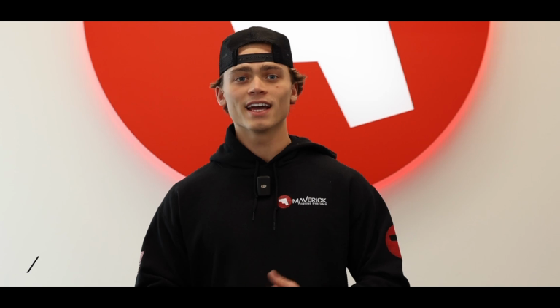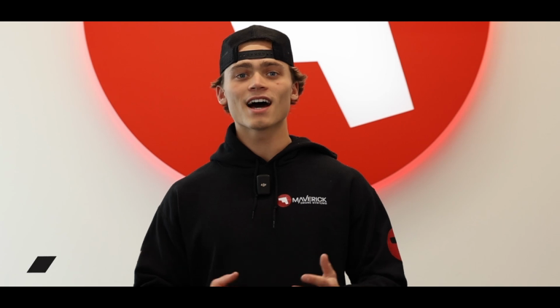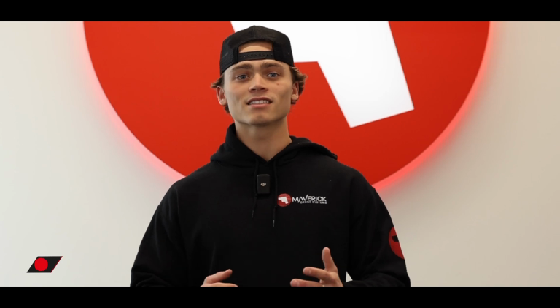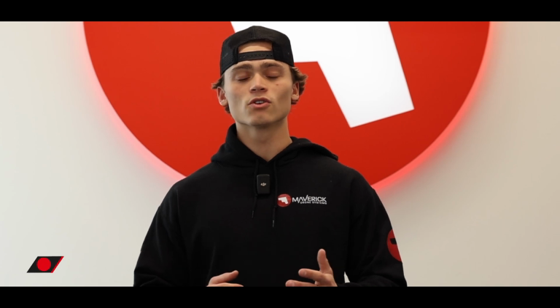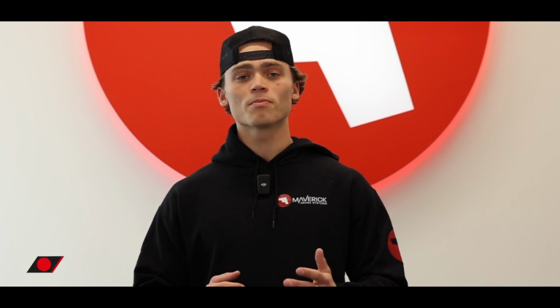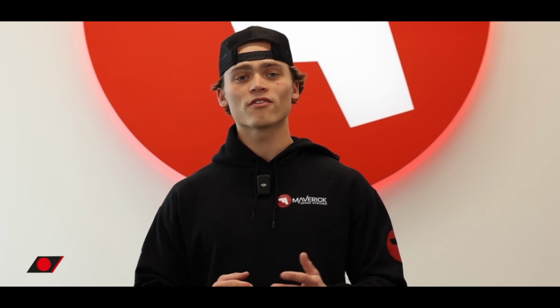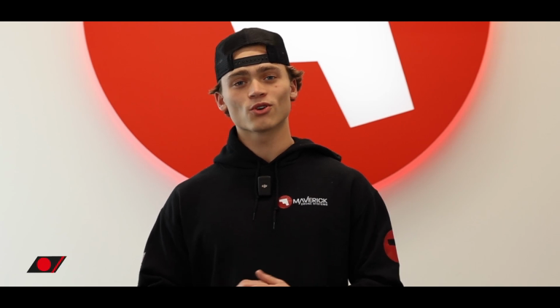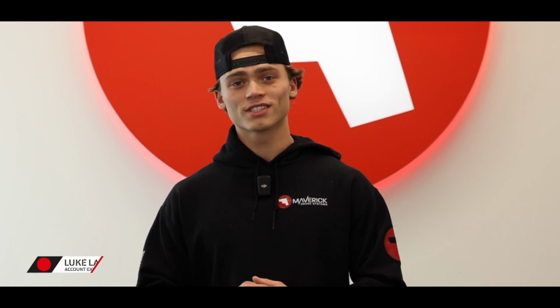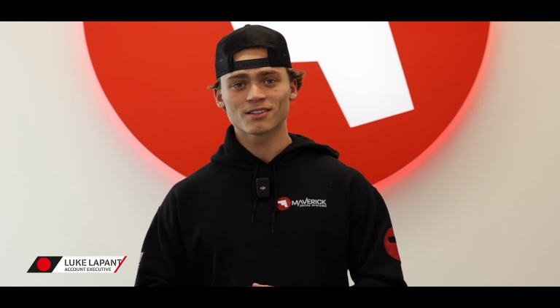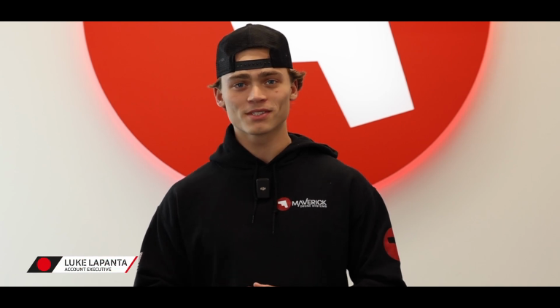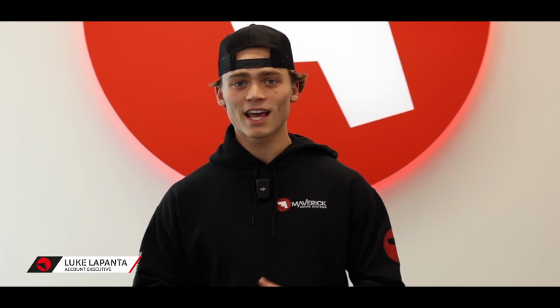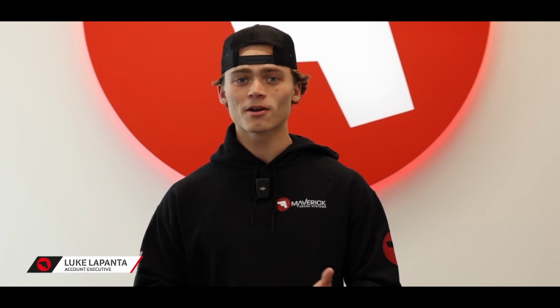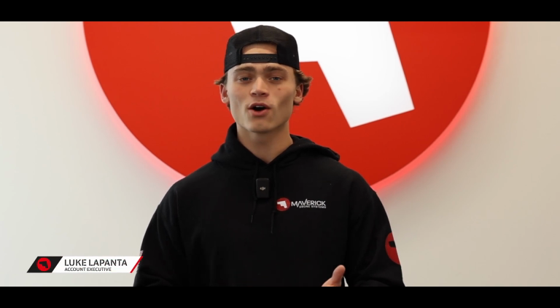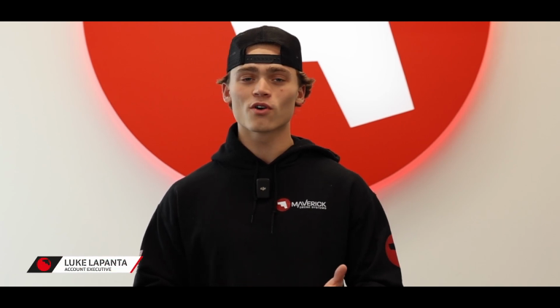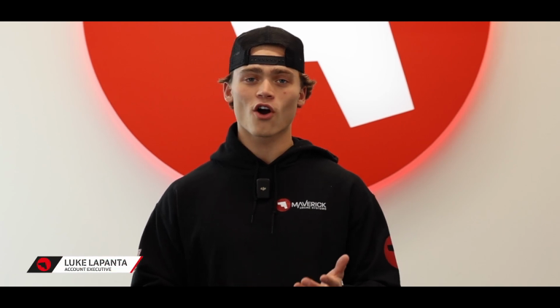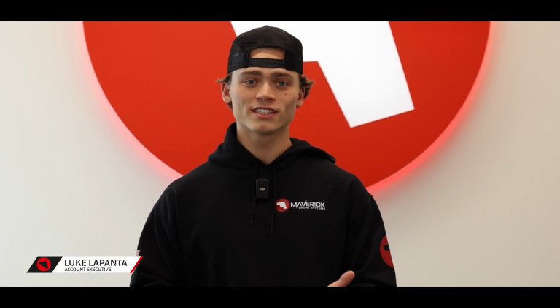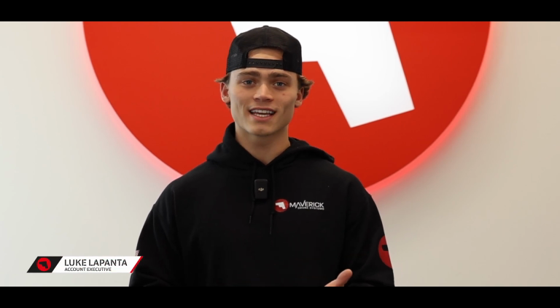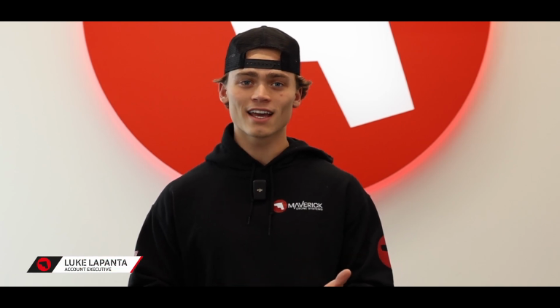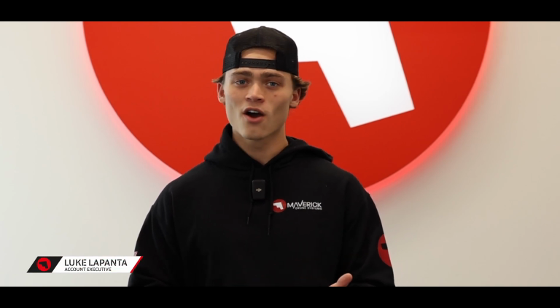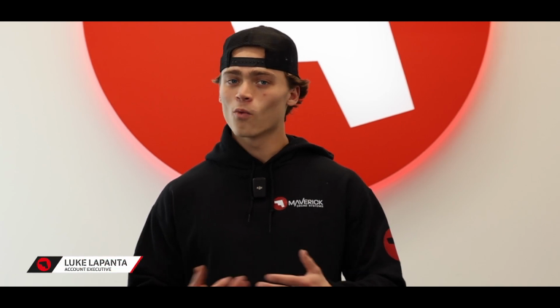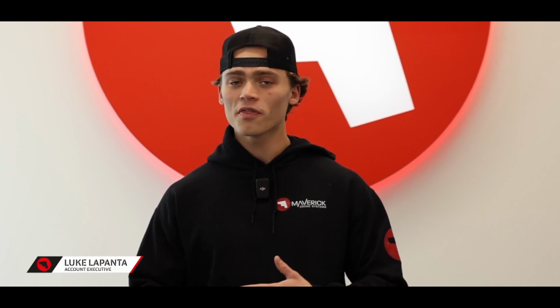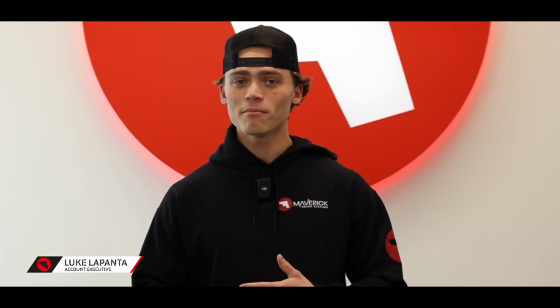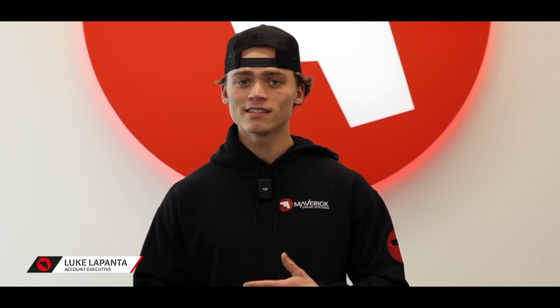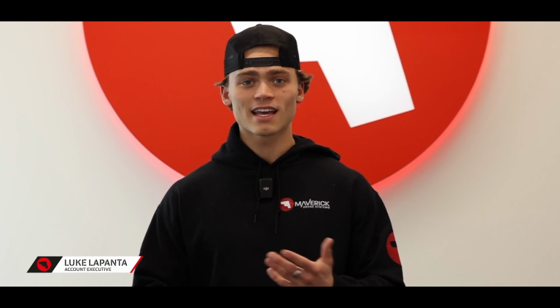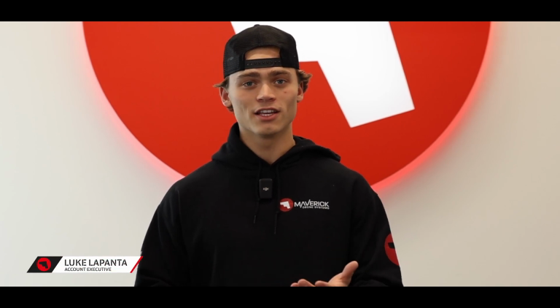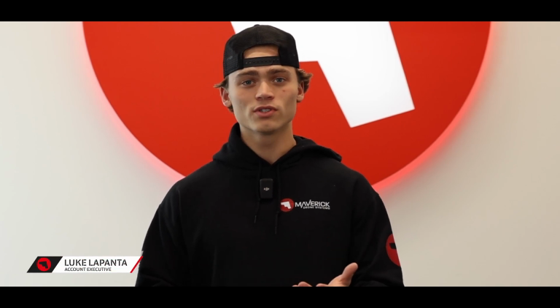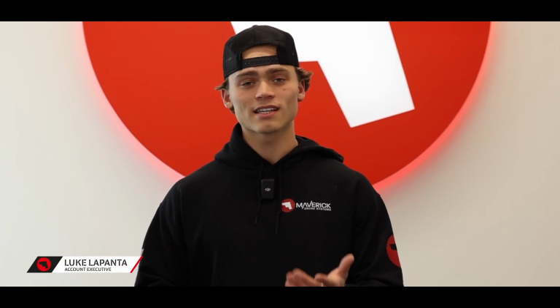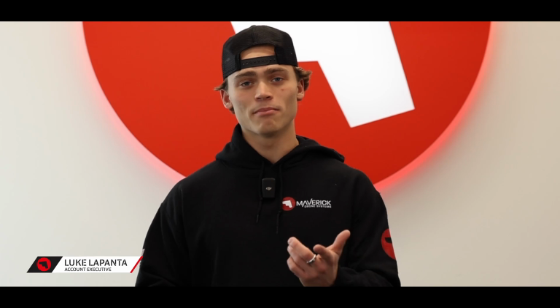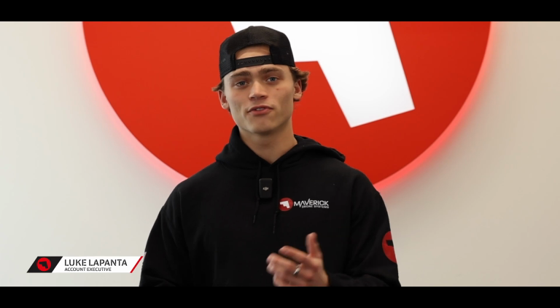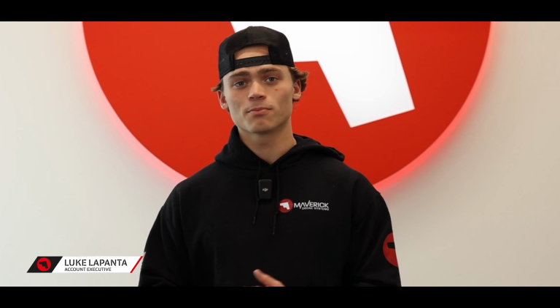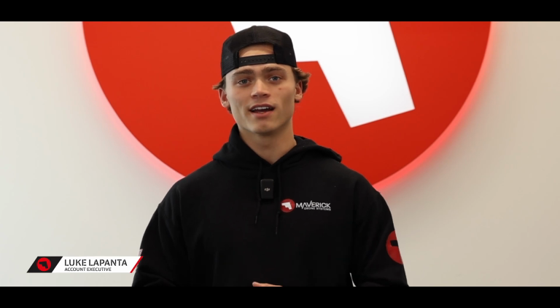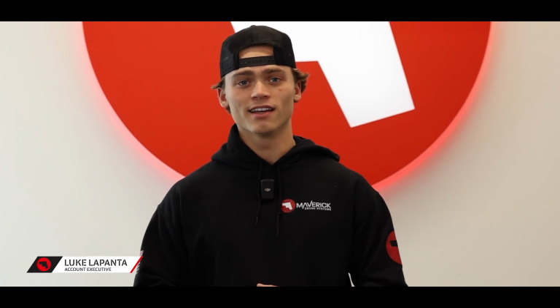Hey guys, it's Luke with Maverick Drone Systems. Today we're going to be going over RTK, what that means, and the uses and benefits behind it.